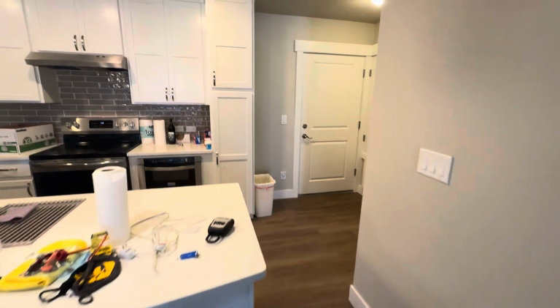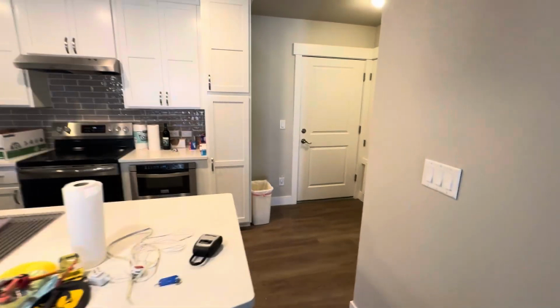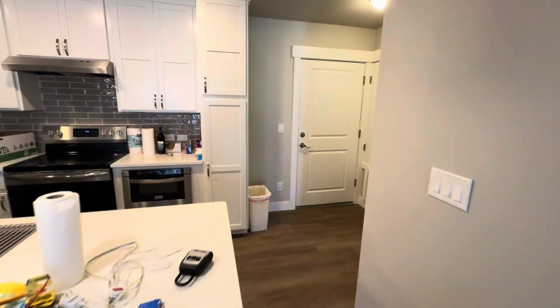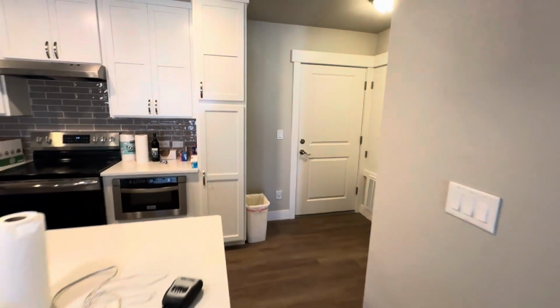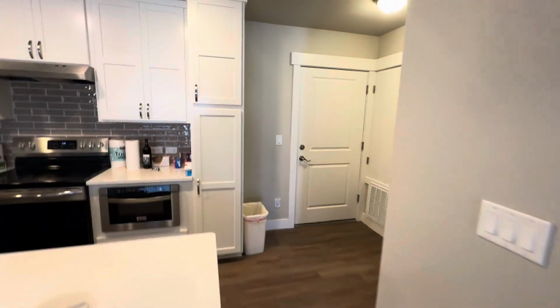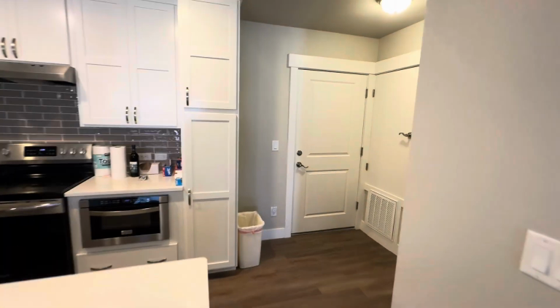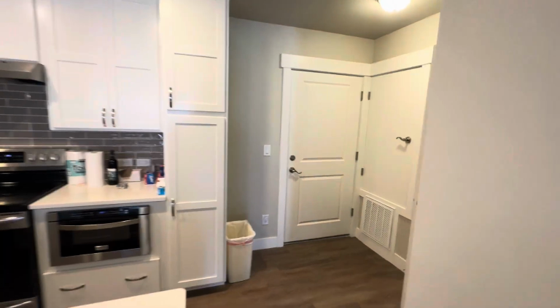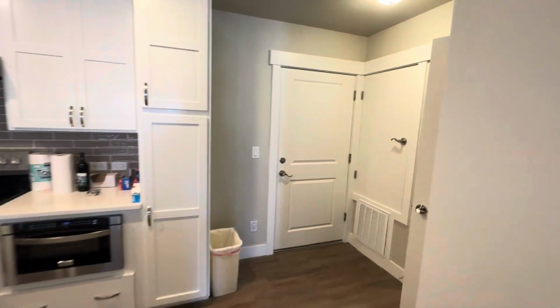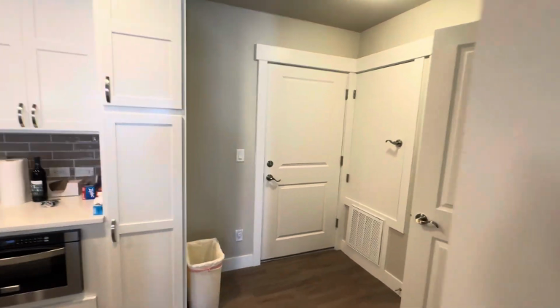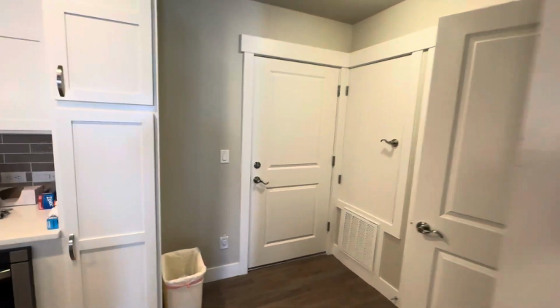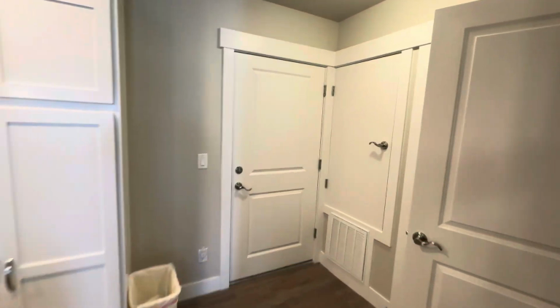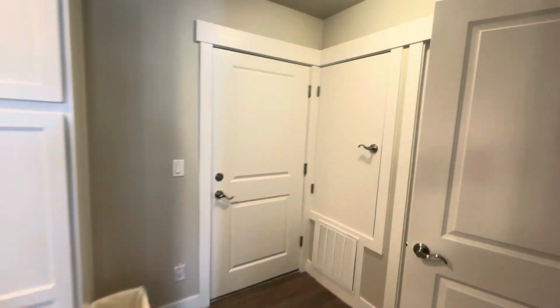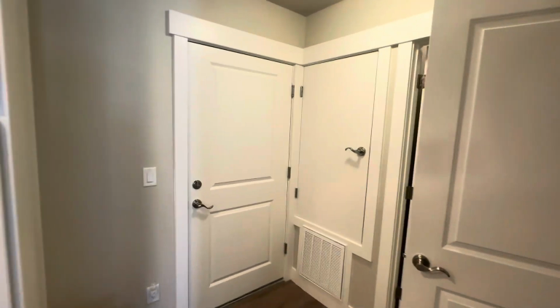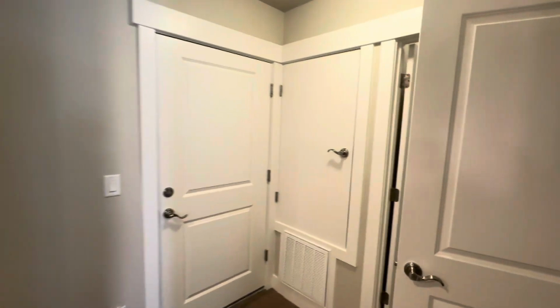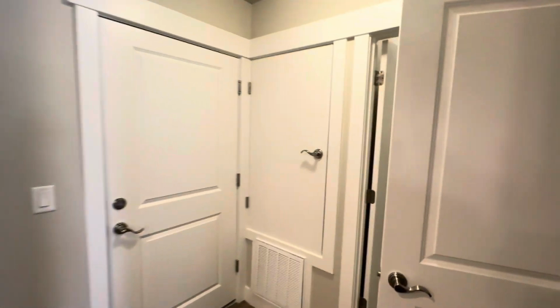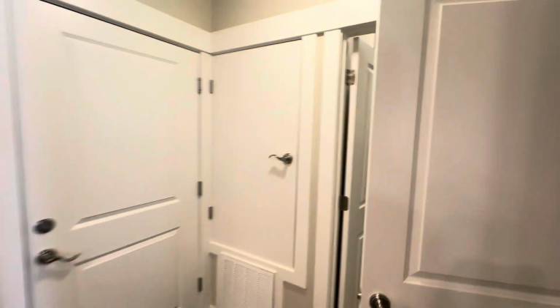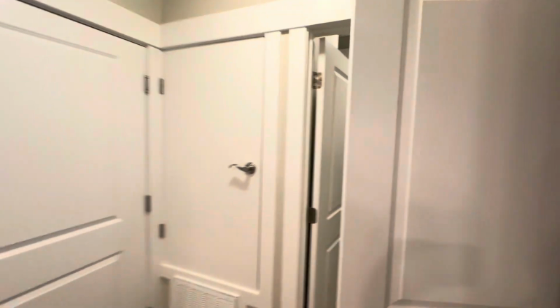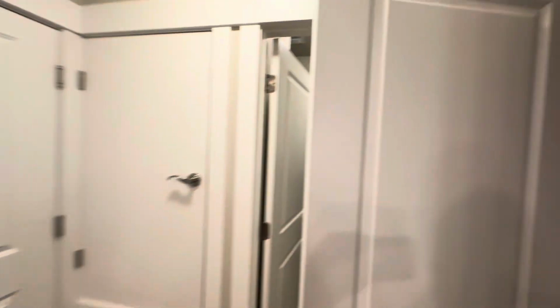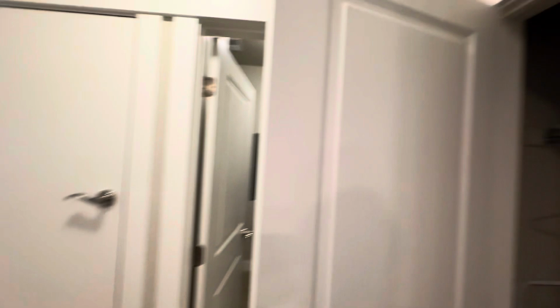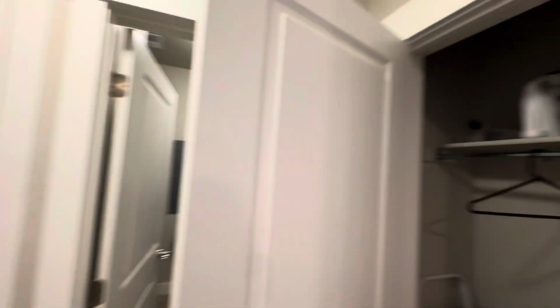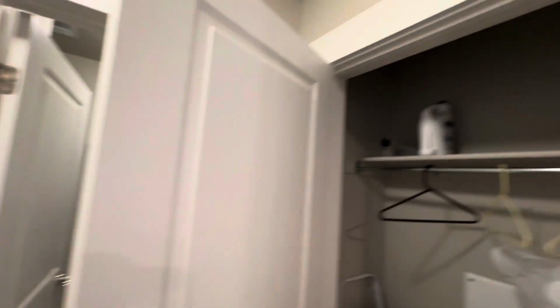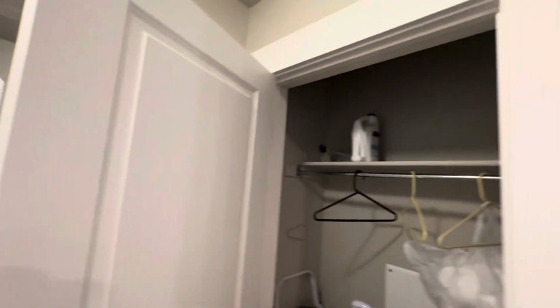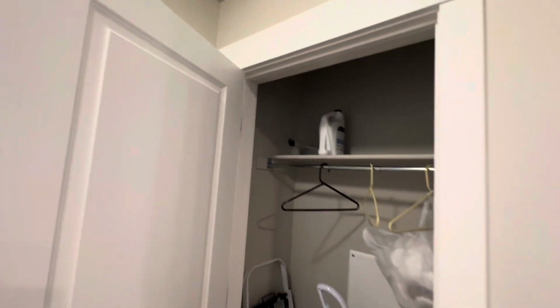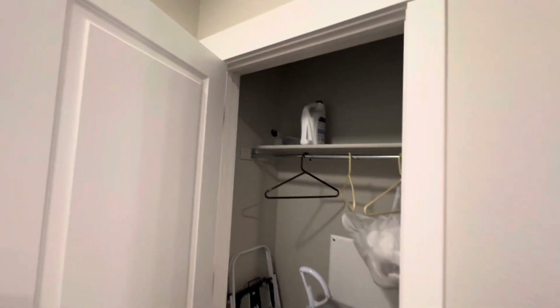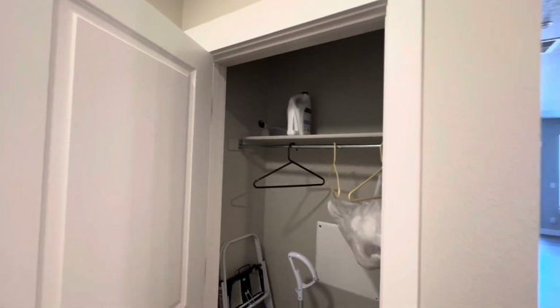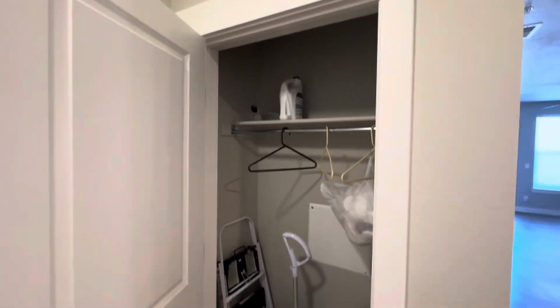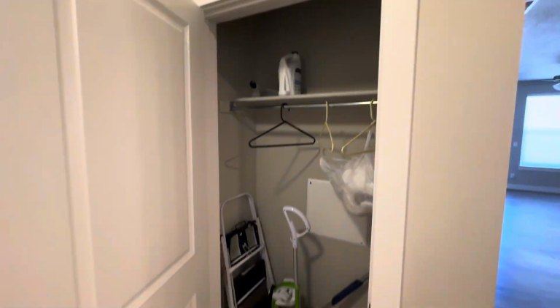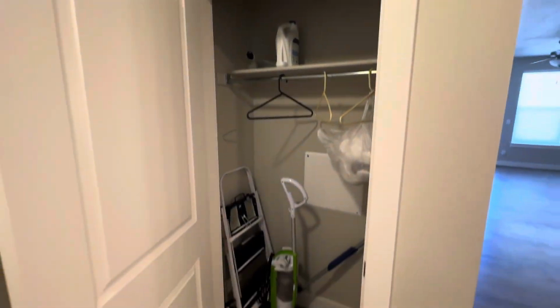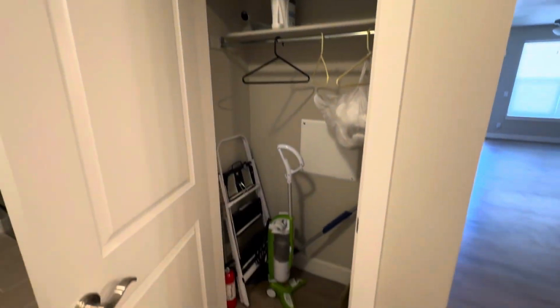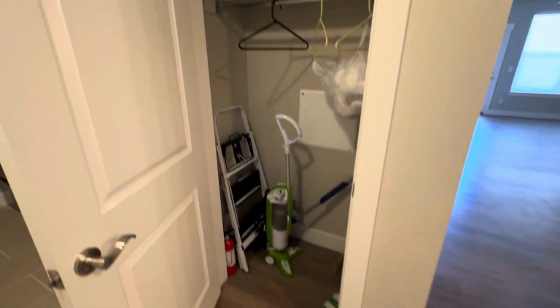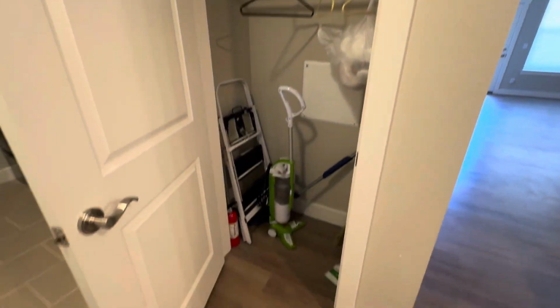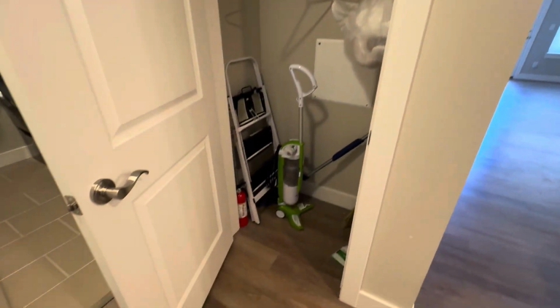Here we are at Sandy's flat, just doing a quick walkthrough.